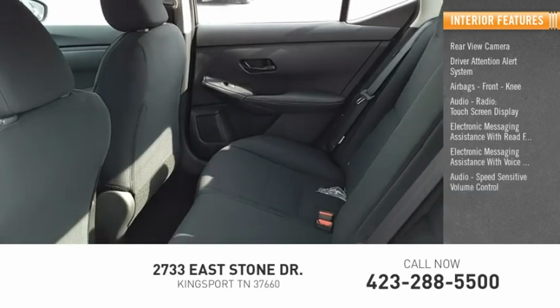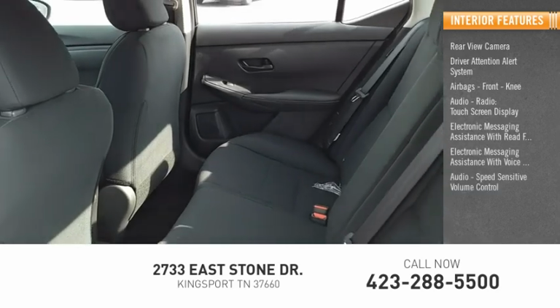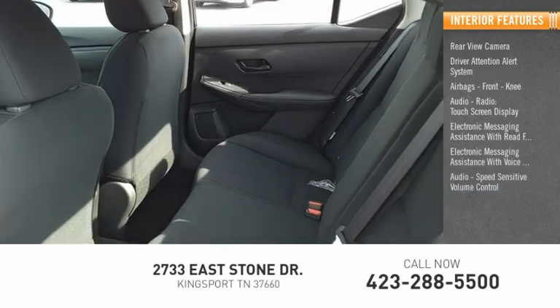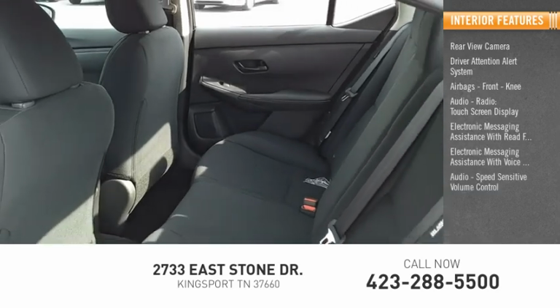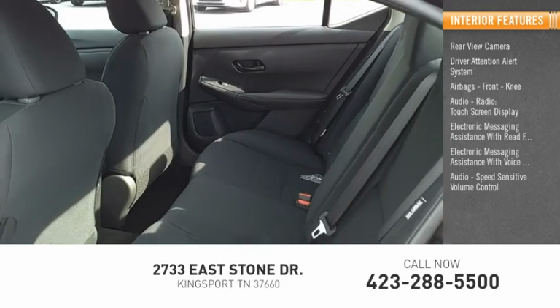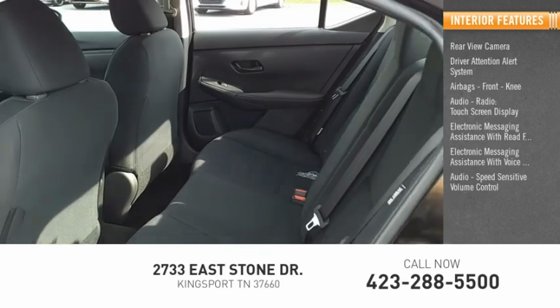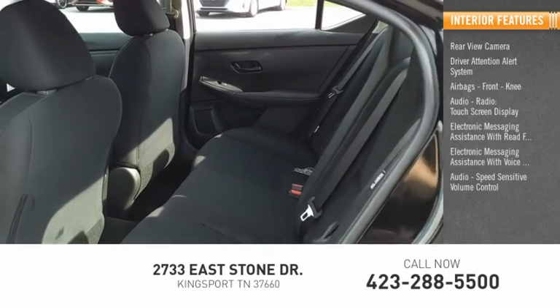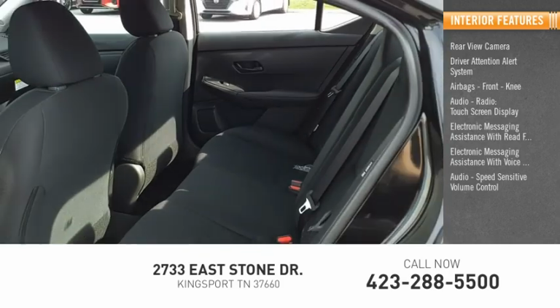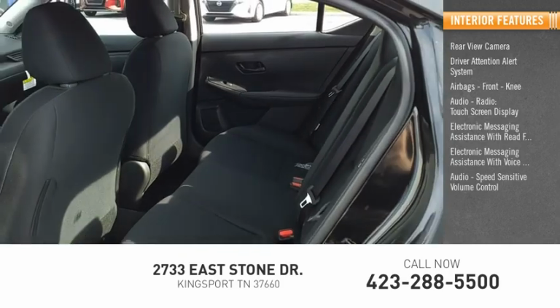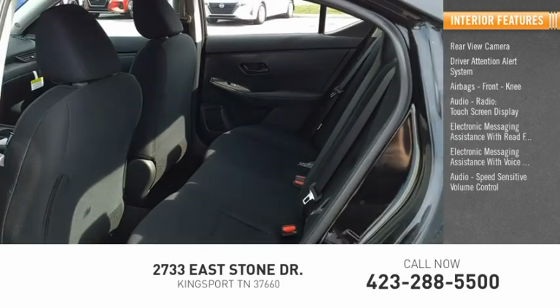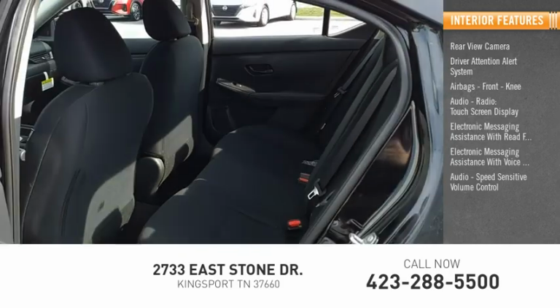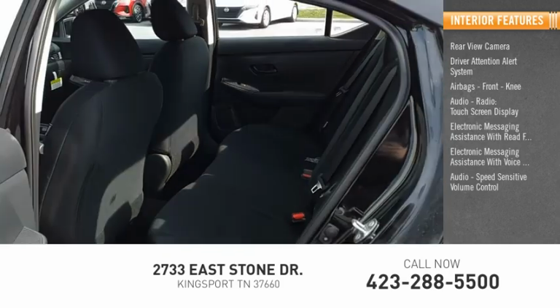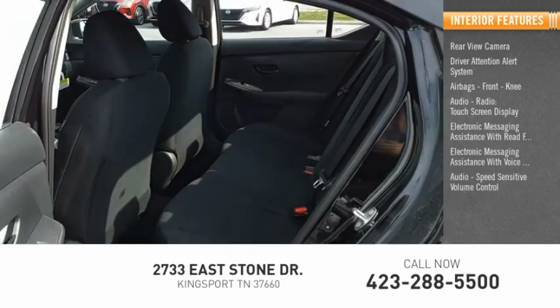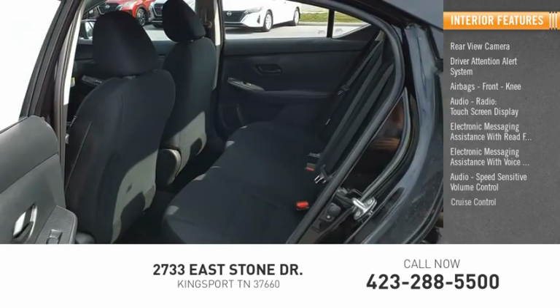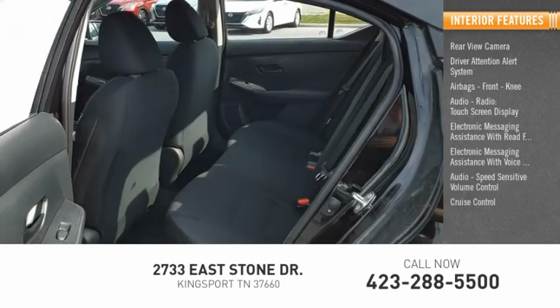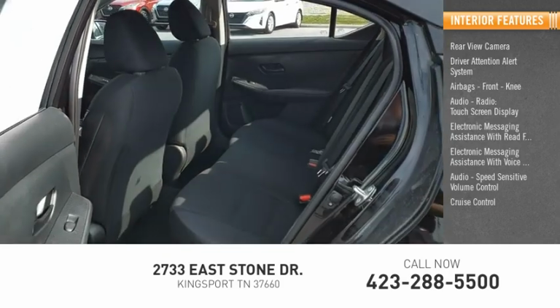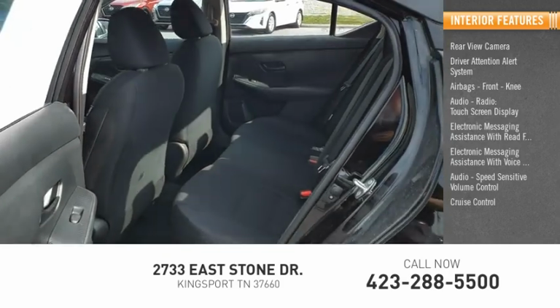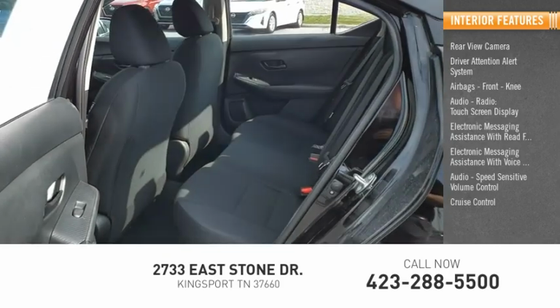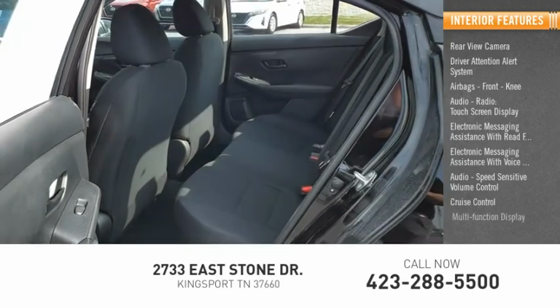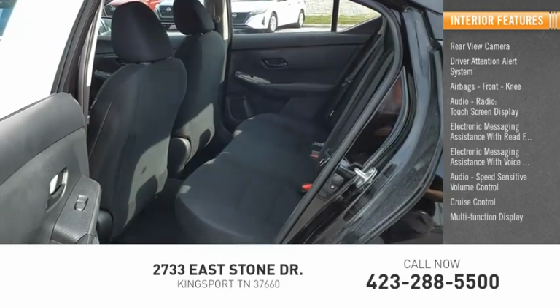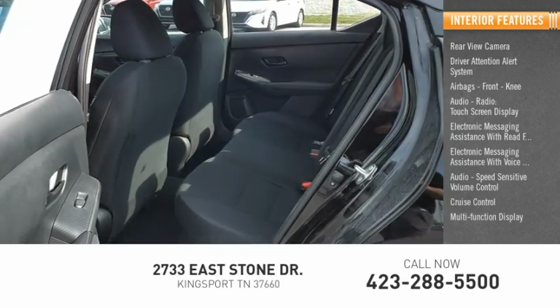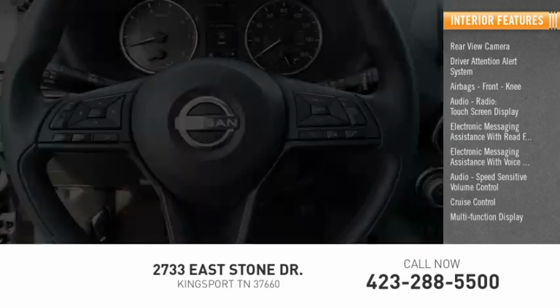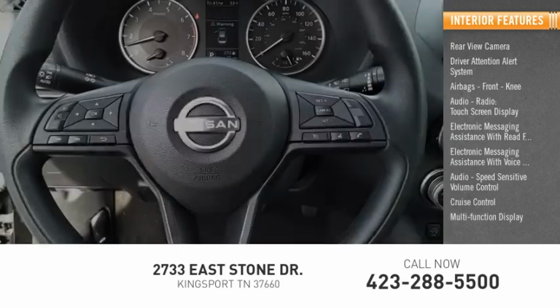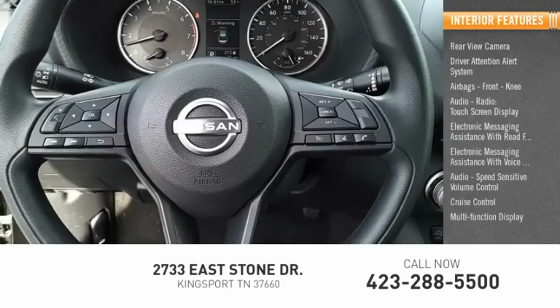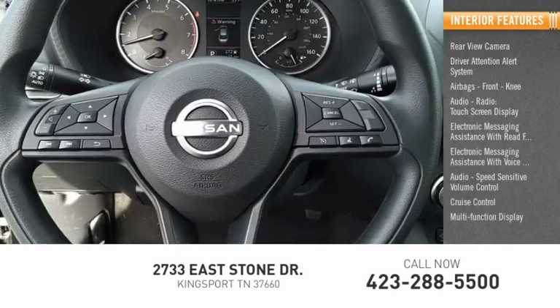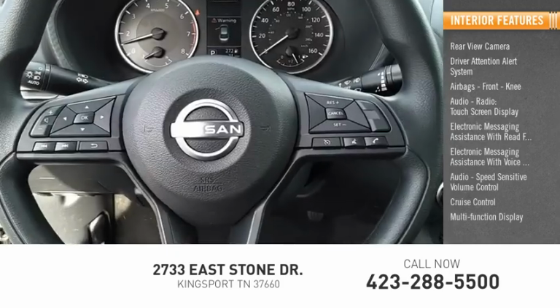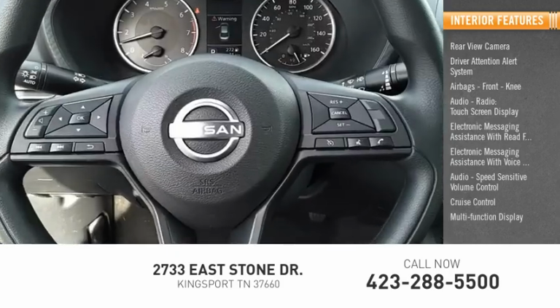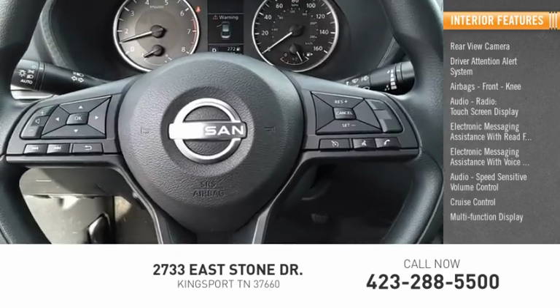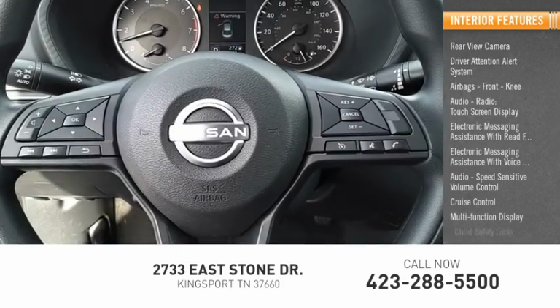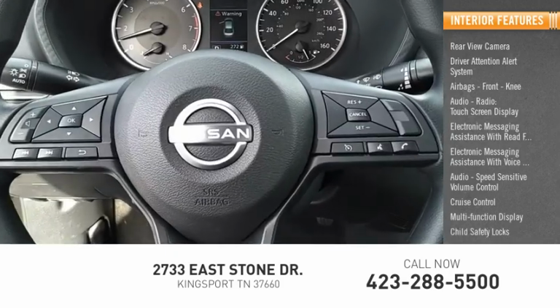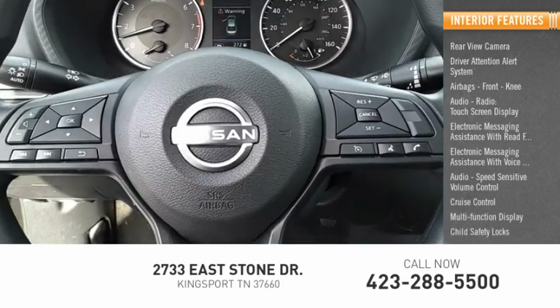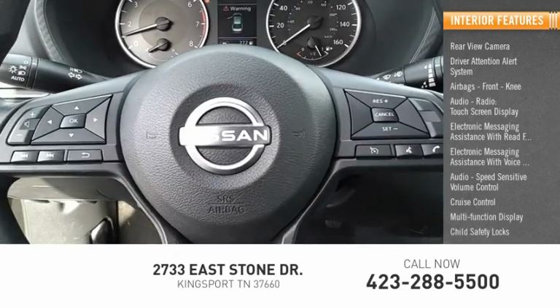Audio, speed sensitive volume control, cruise control, multifunction display, child safety locks.